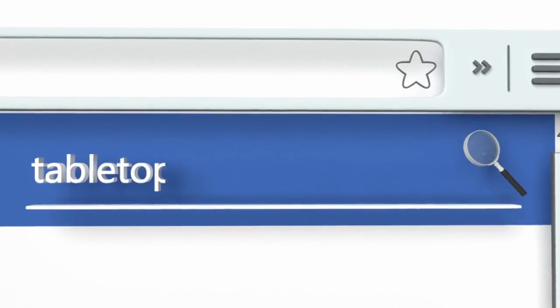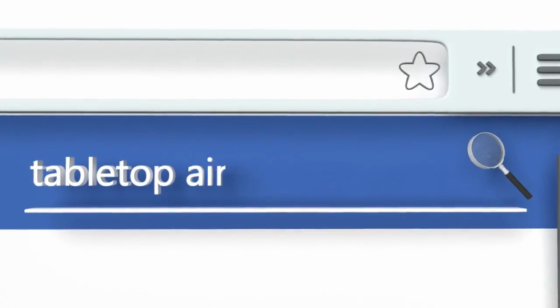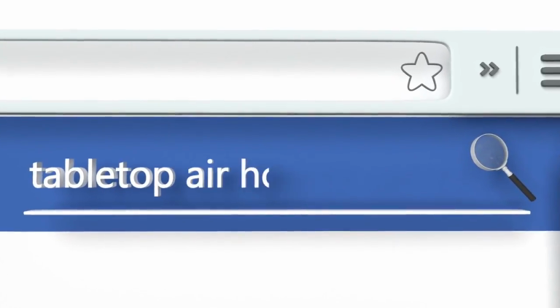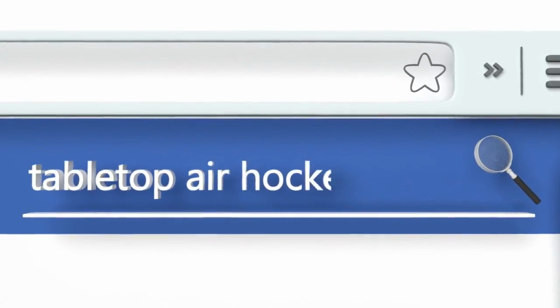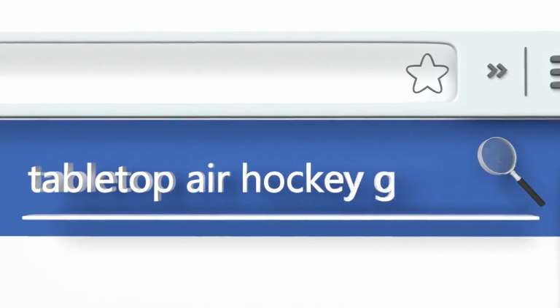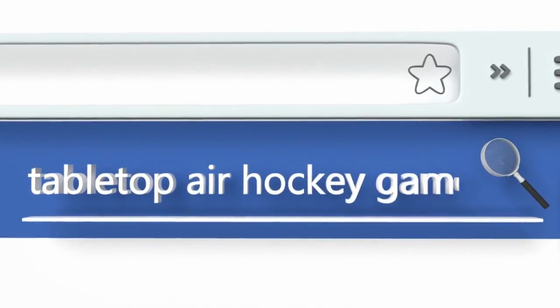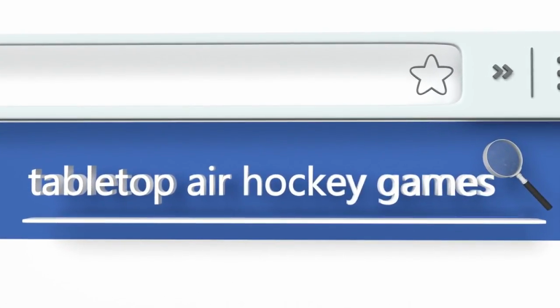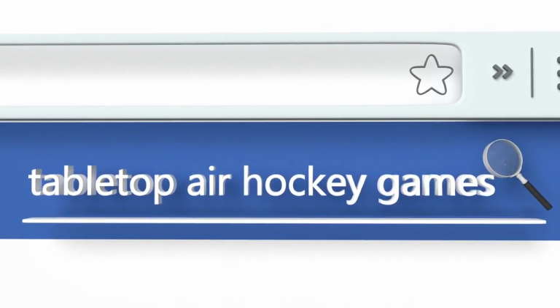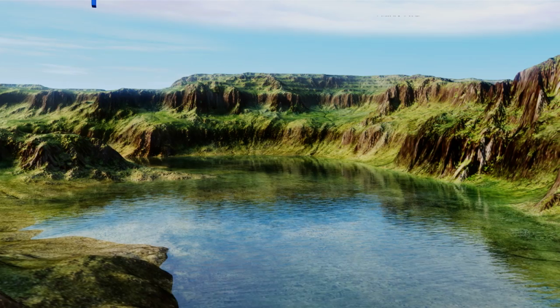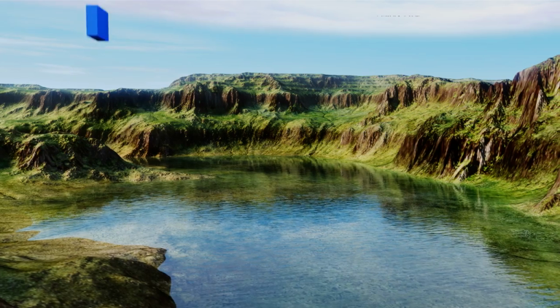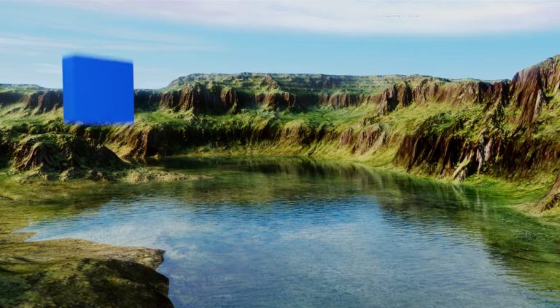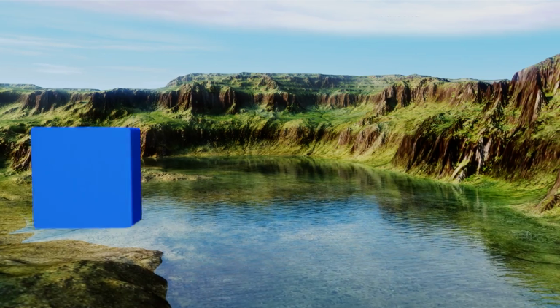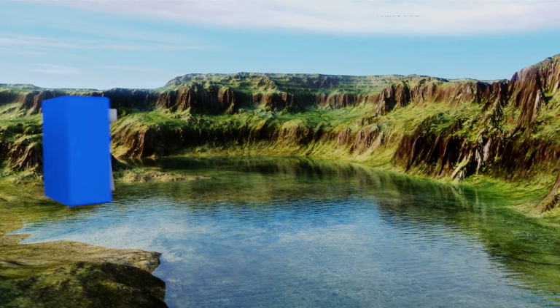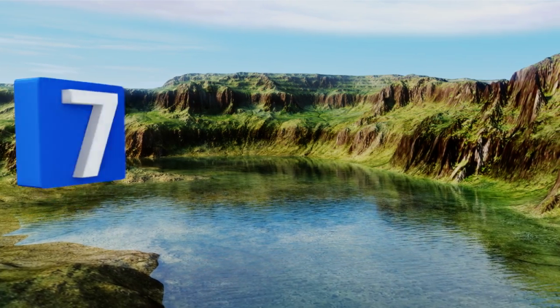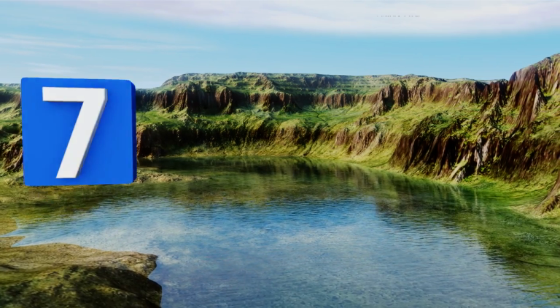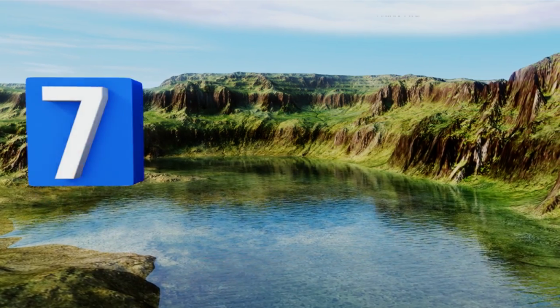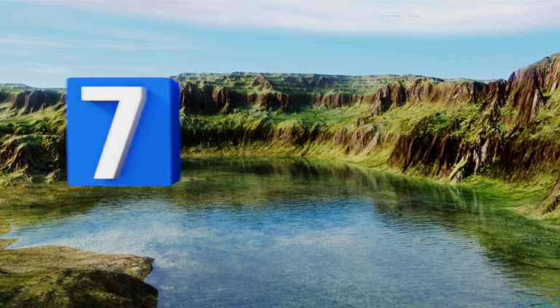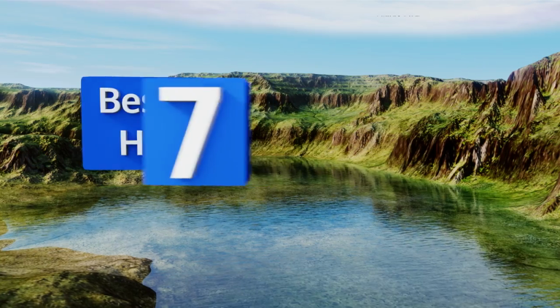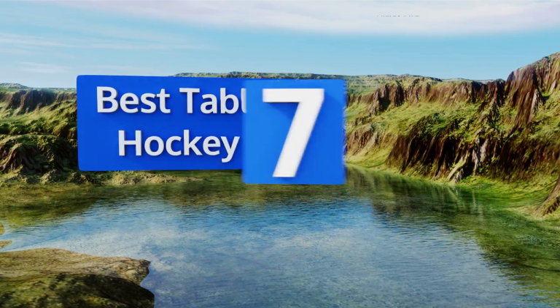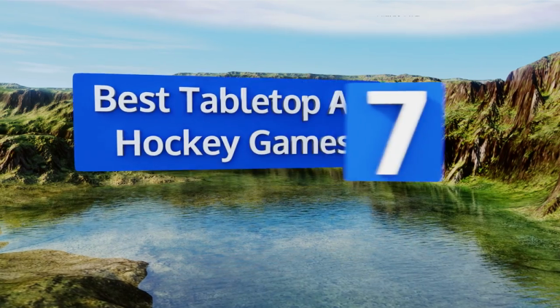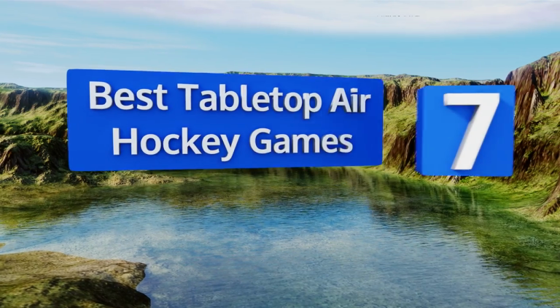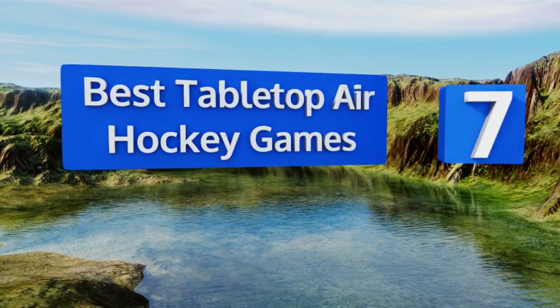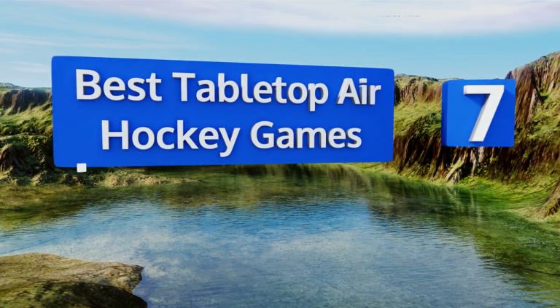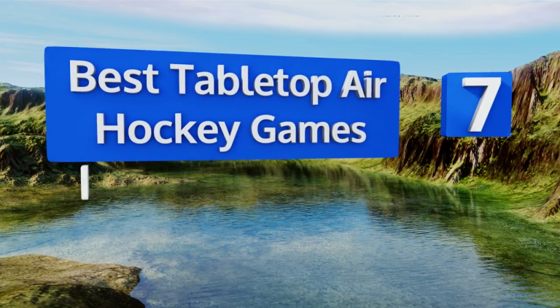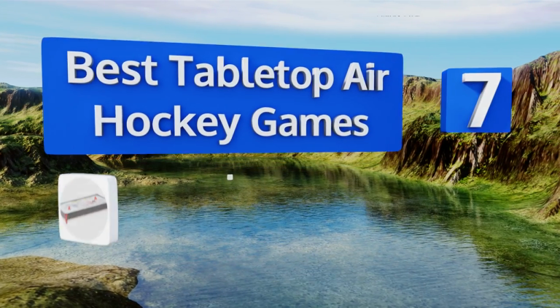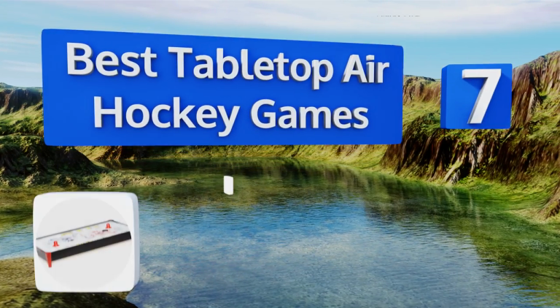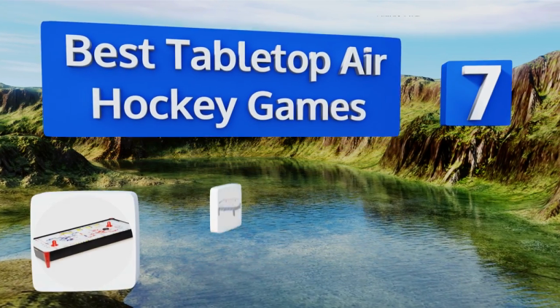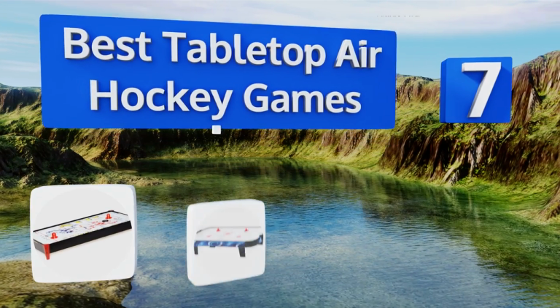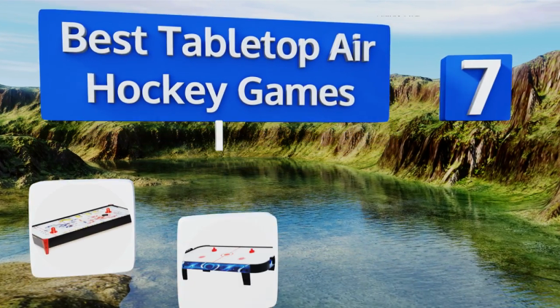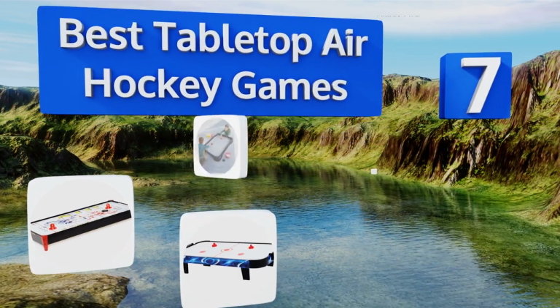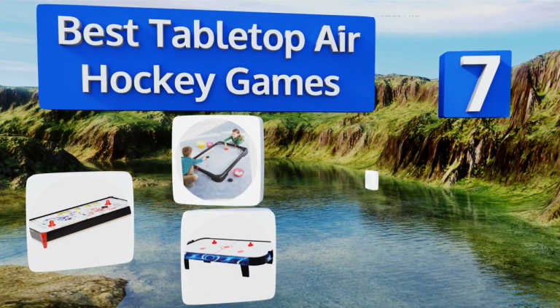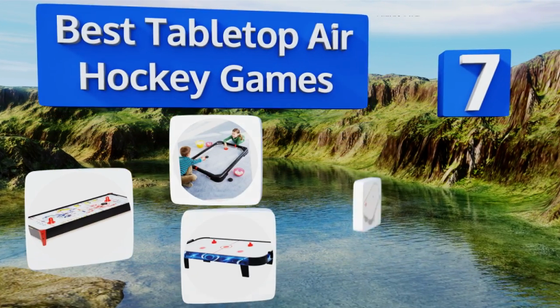EasyVid presents the seven best tabletop air hockey games. Let's get started with the list.